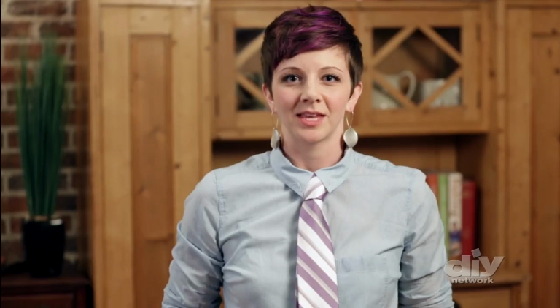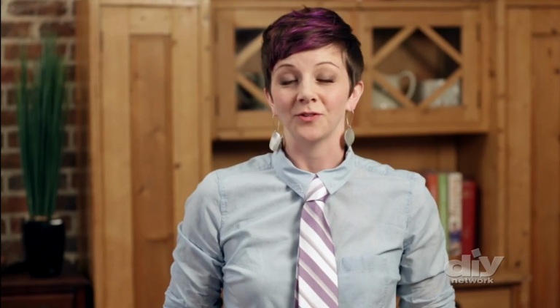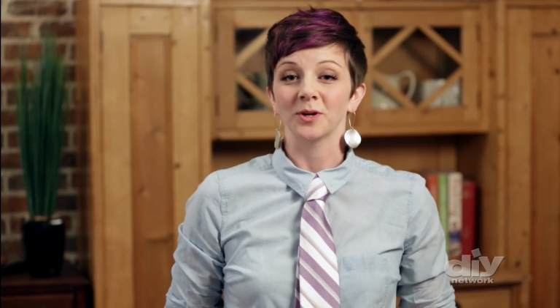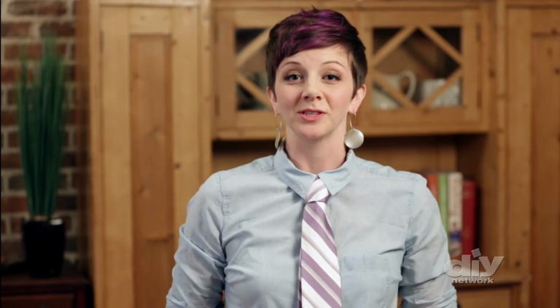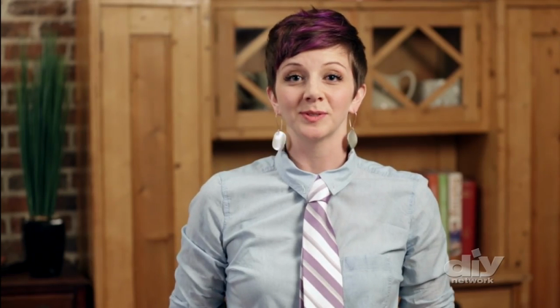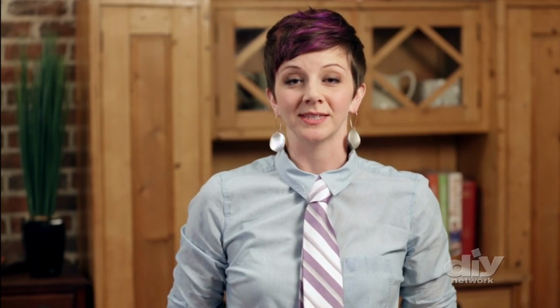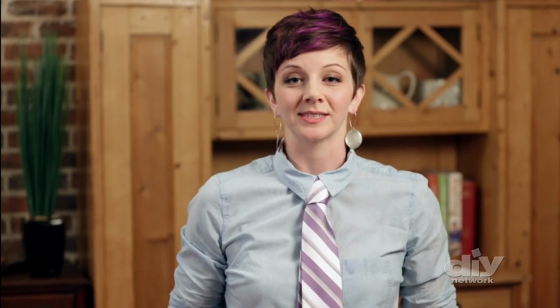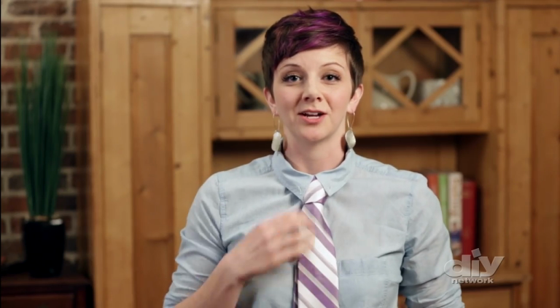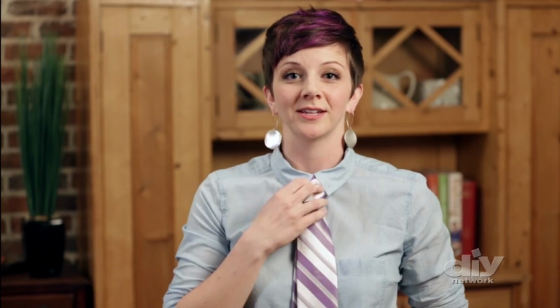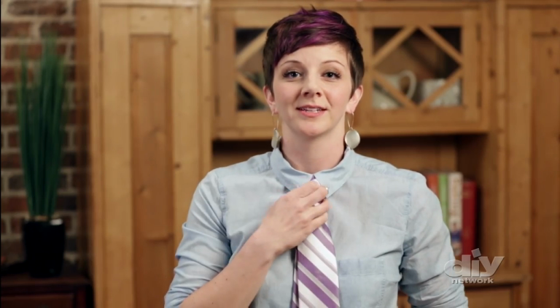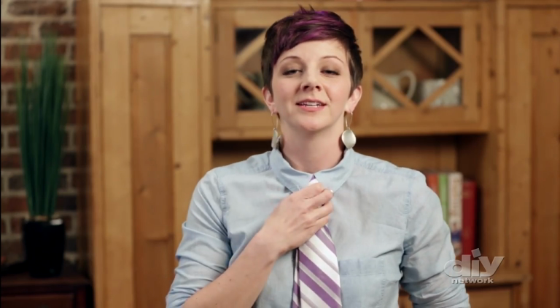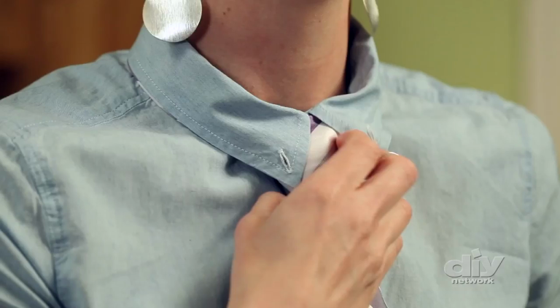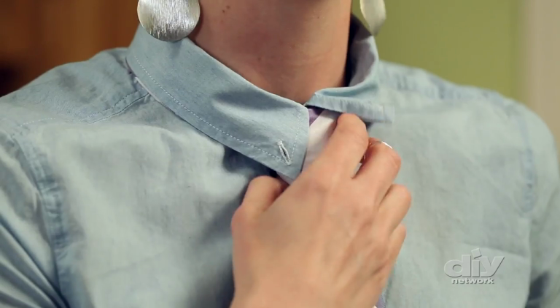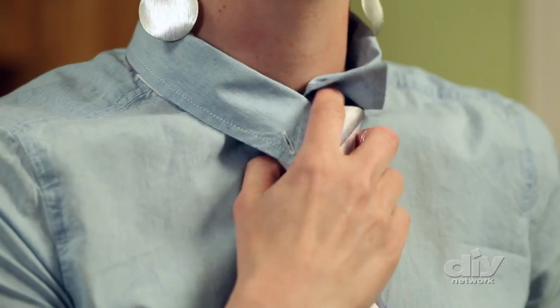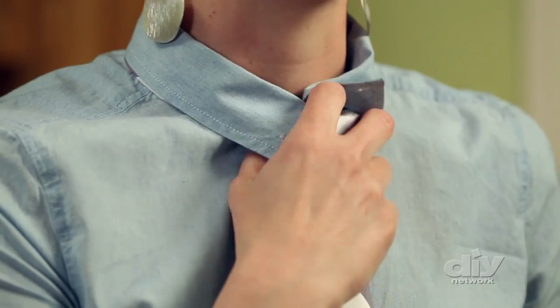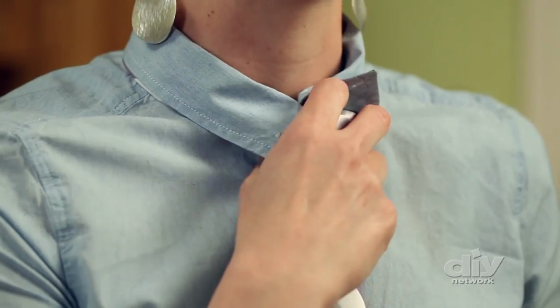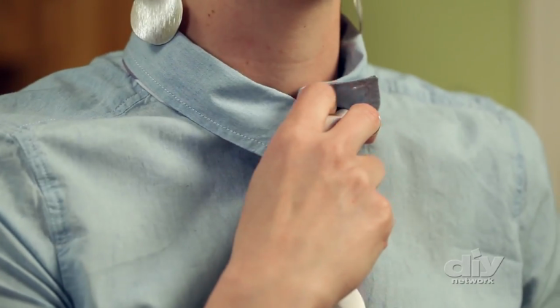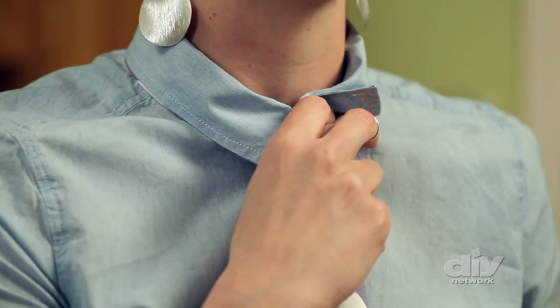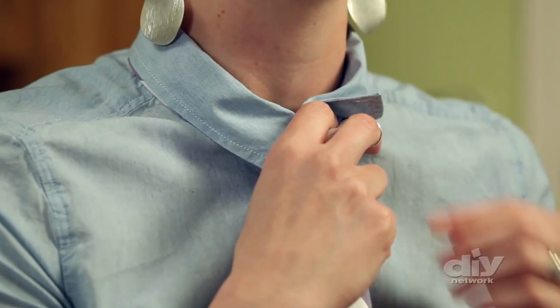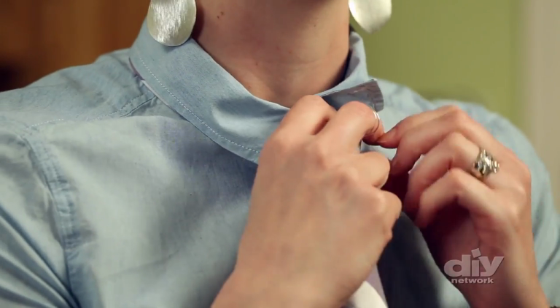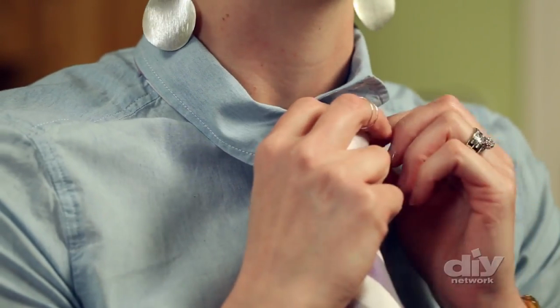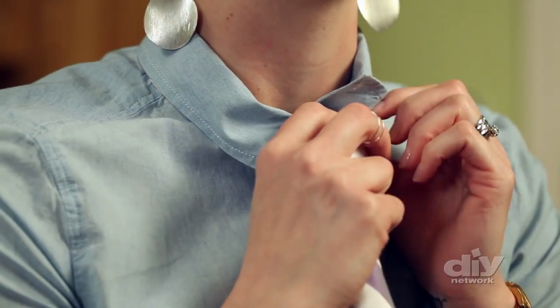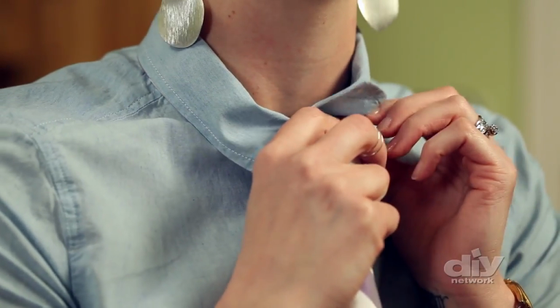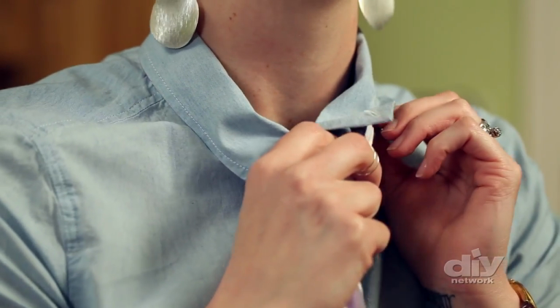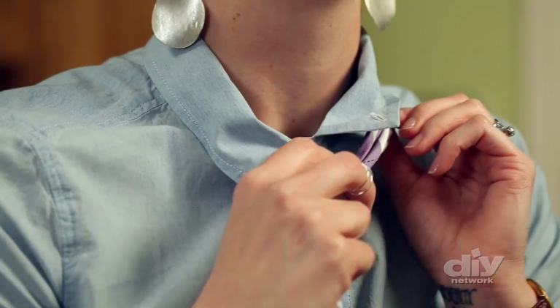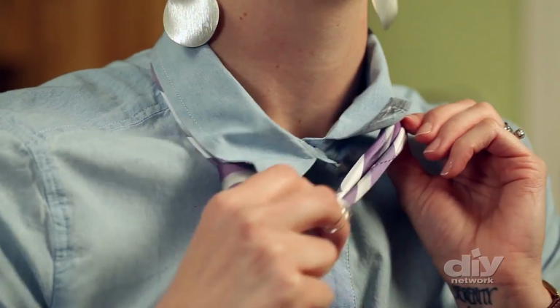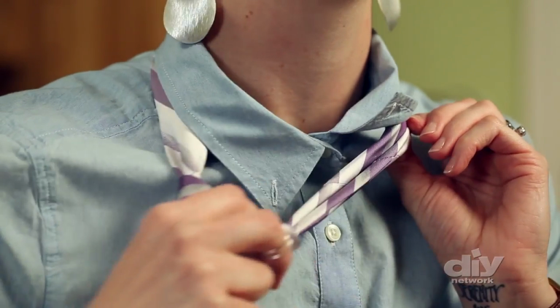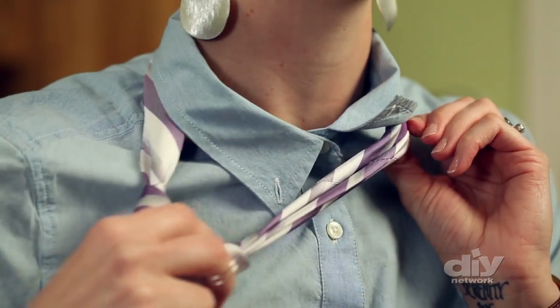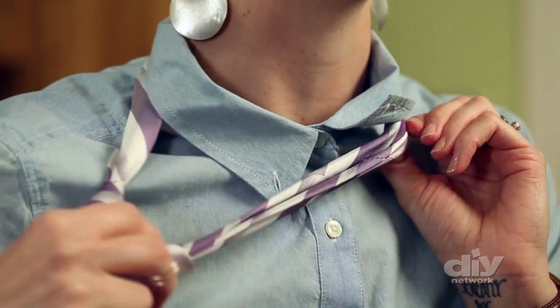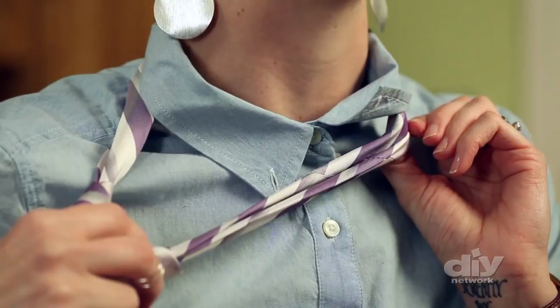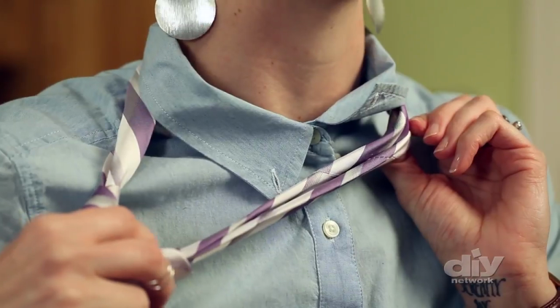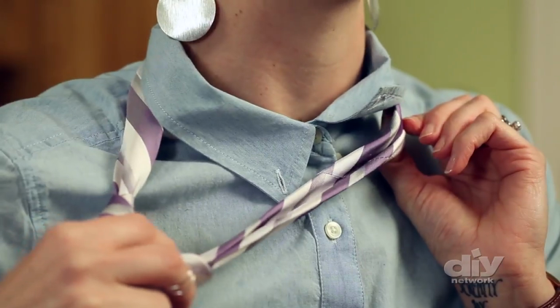If you want to loosen this knot, grasp the knot in your right hand and pull down.